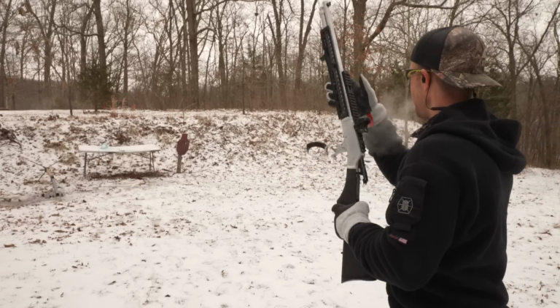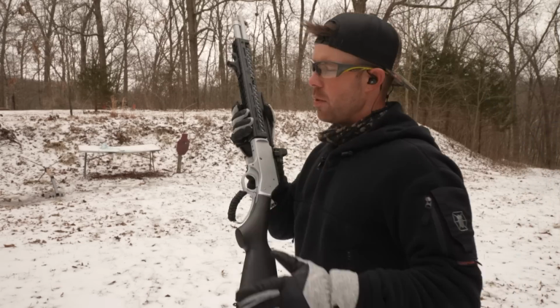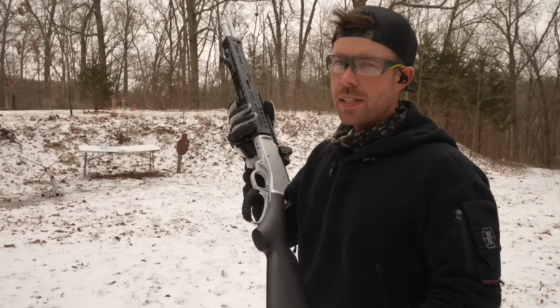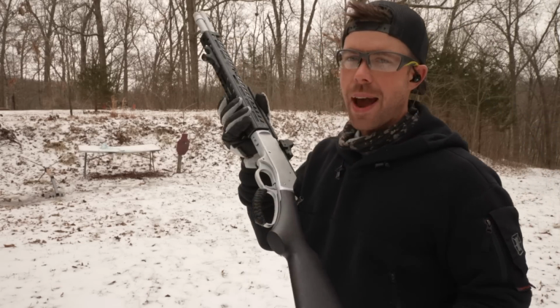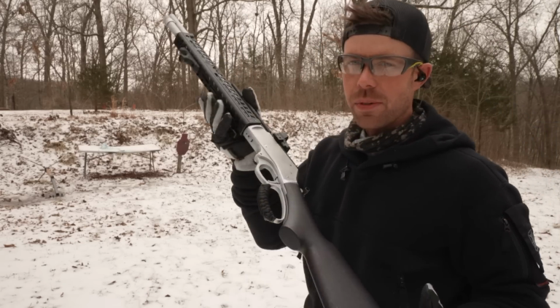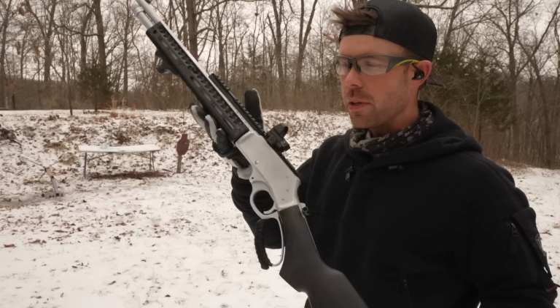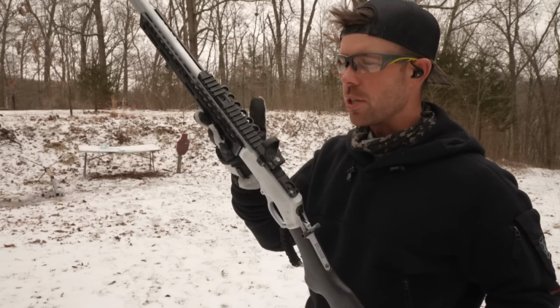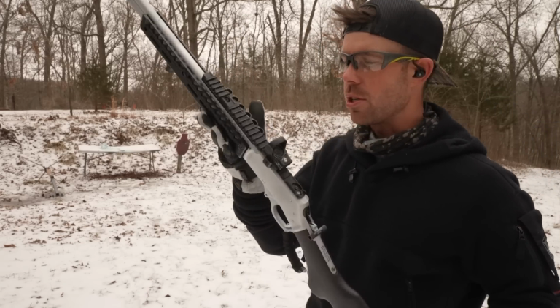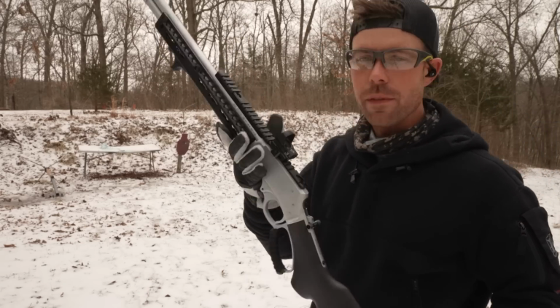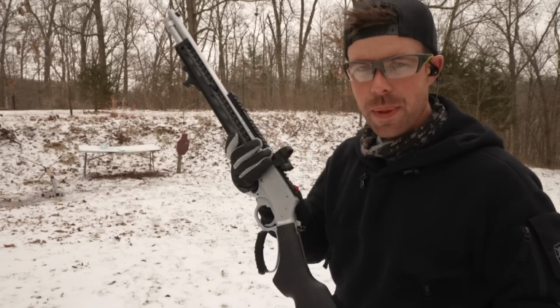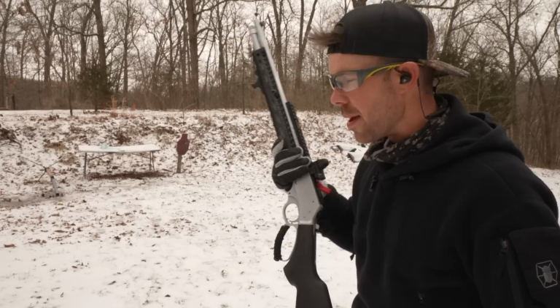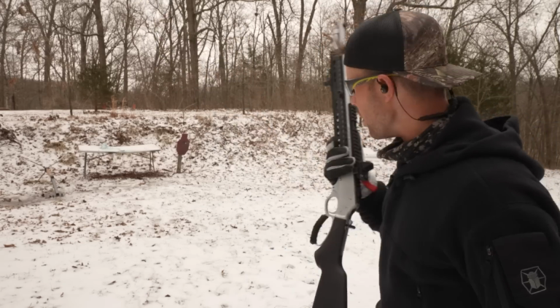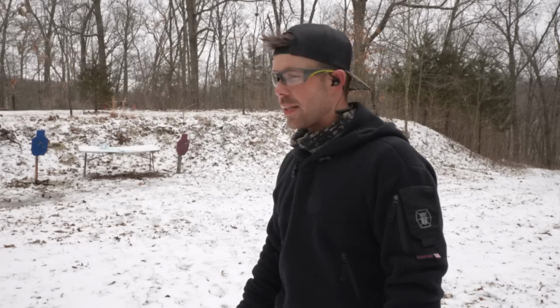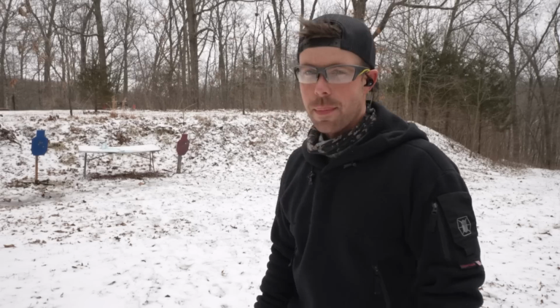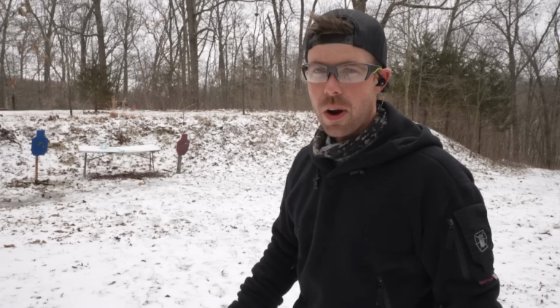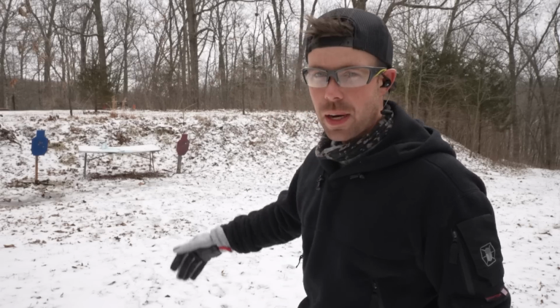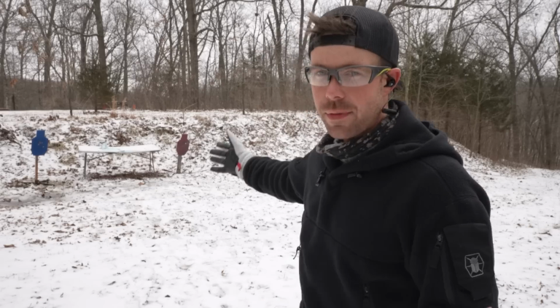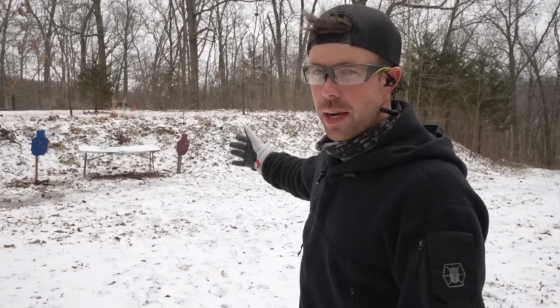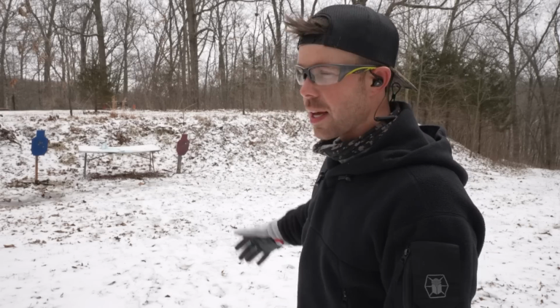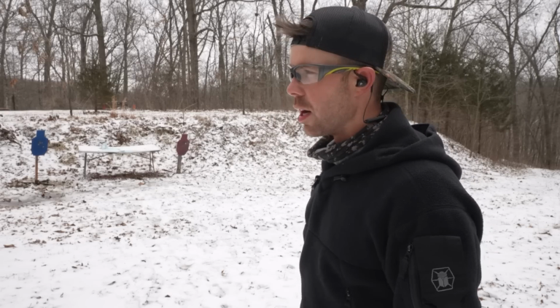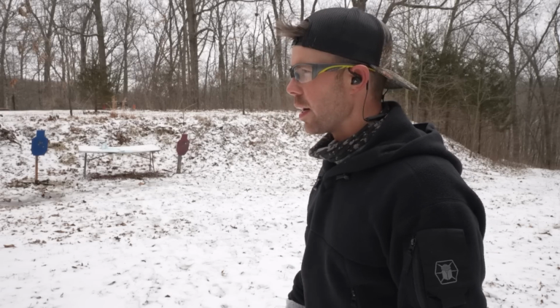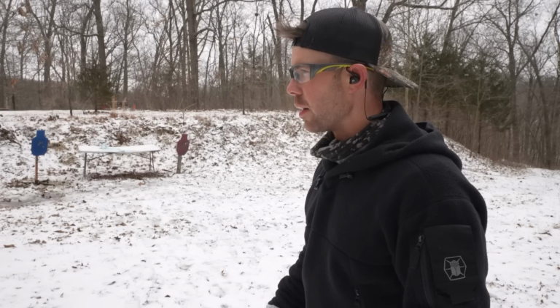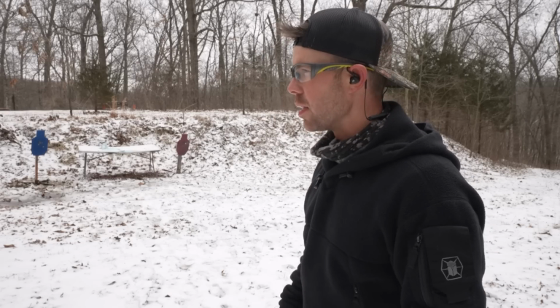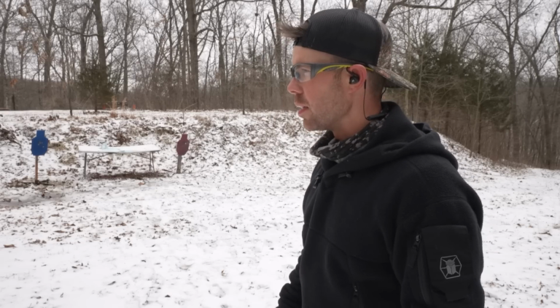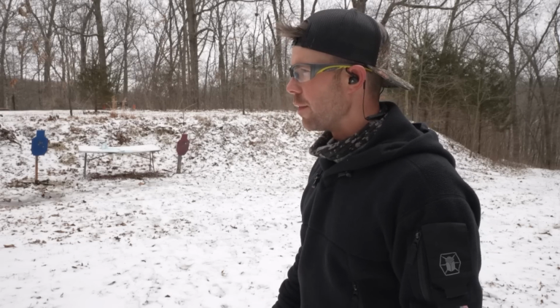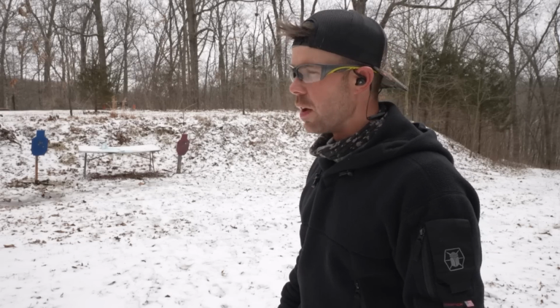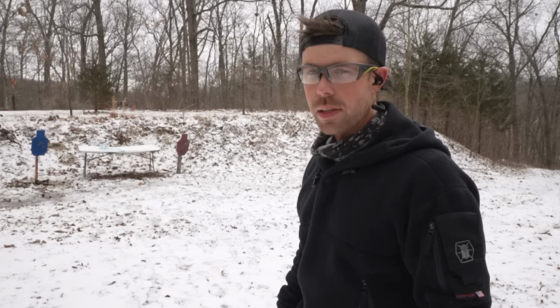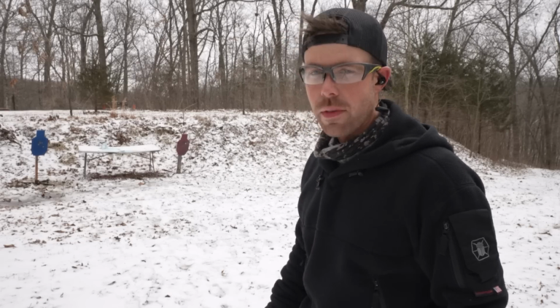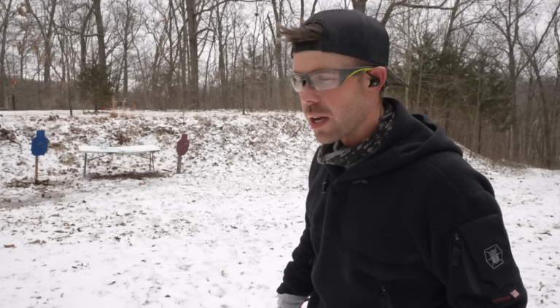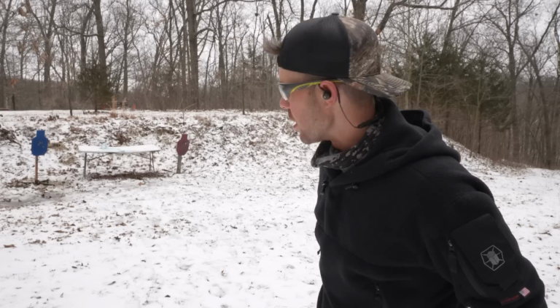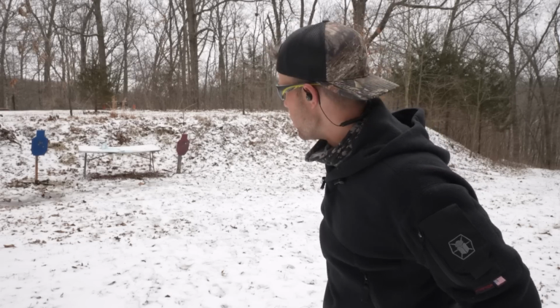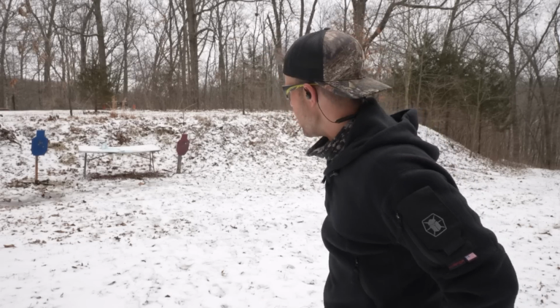Who needs sights when you can just shoot it from the hip? At some point I'm going to have to stake that target down because it falls every time I shoot it.